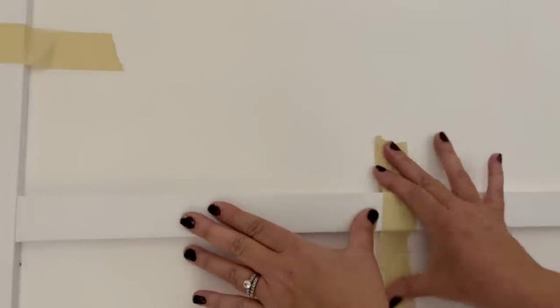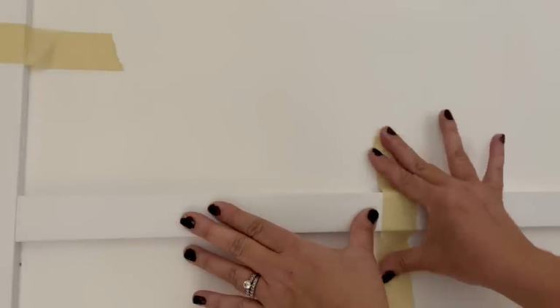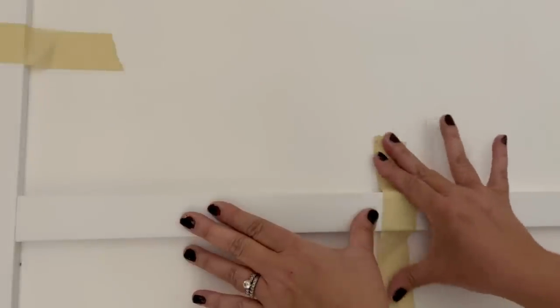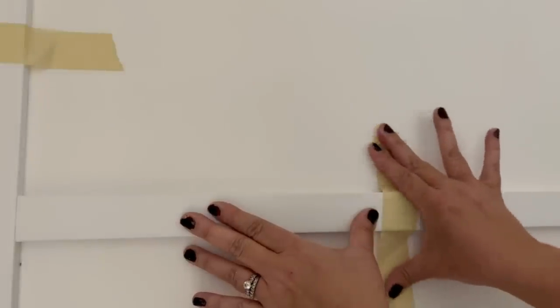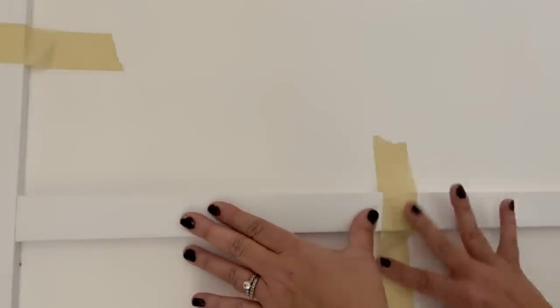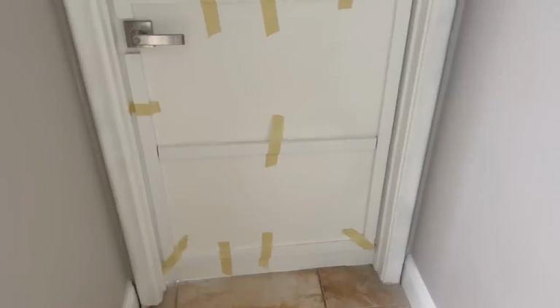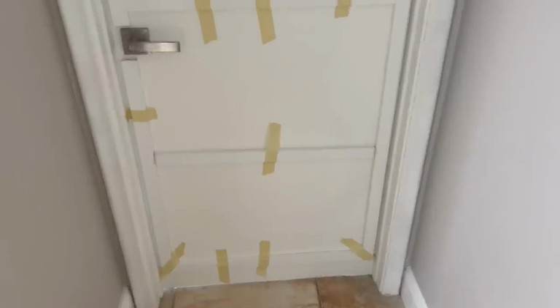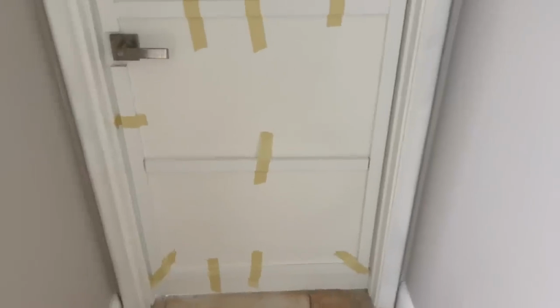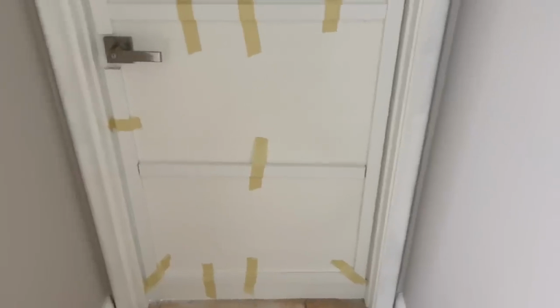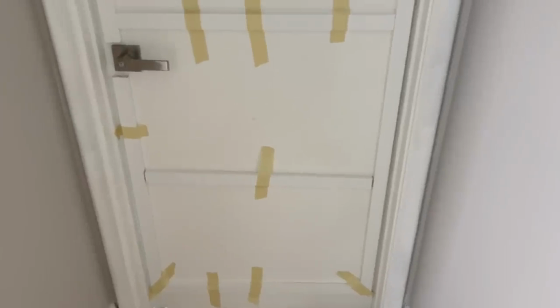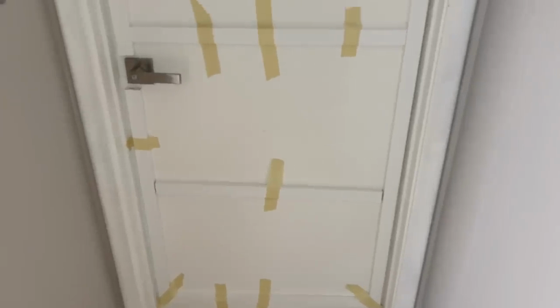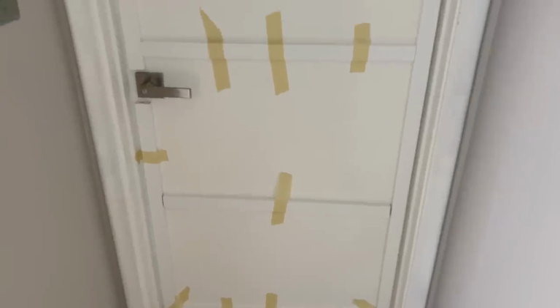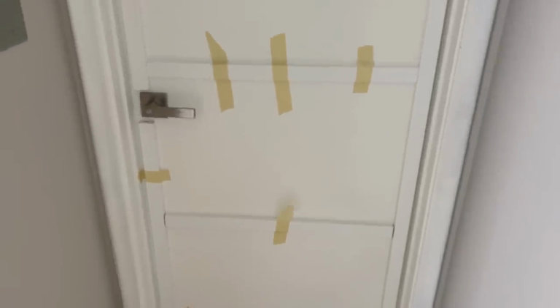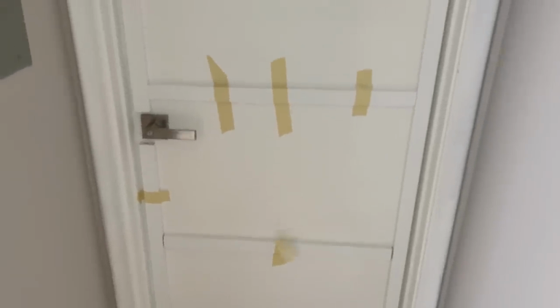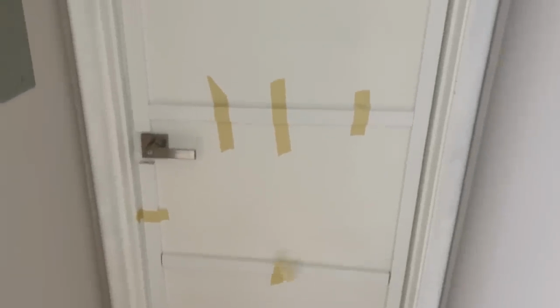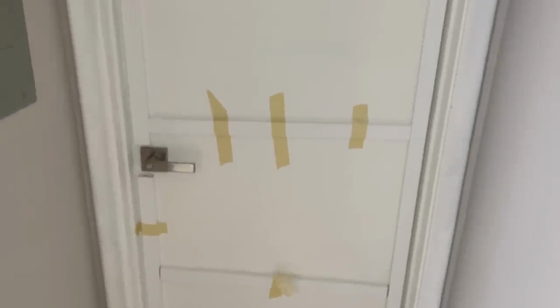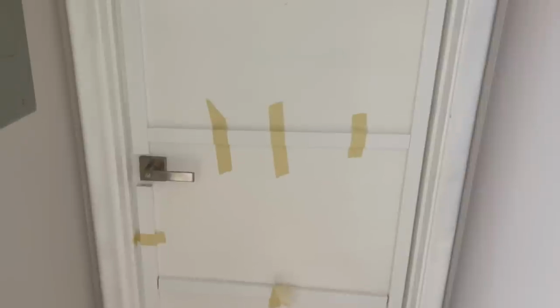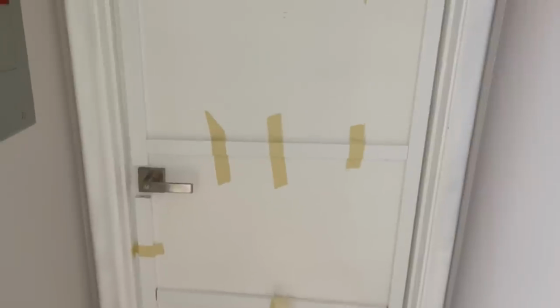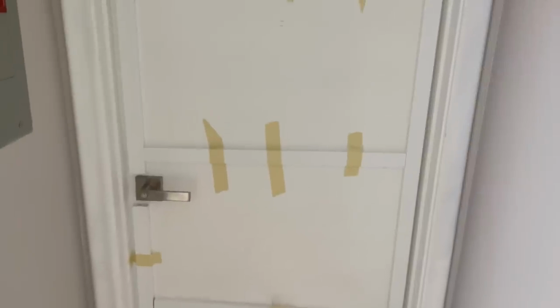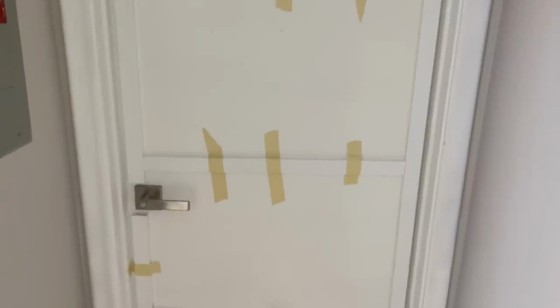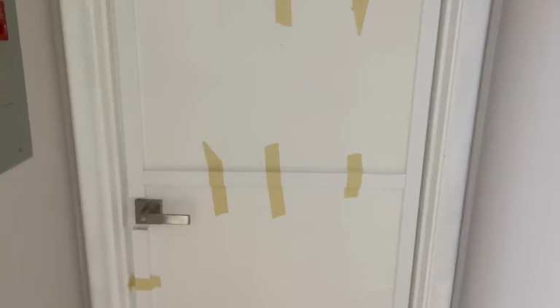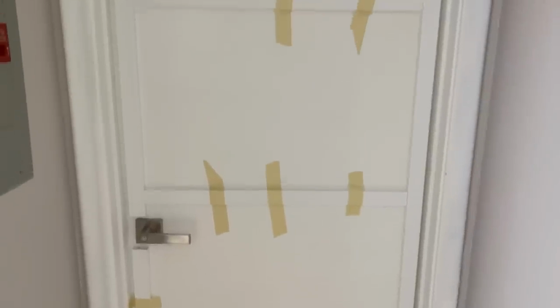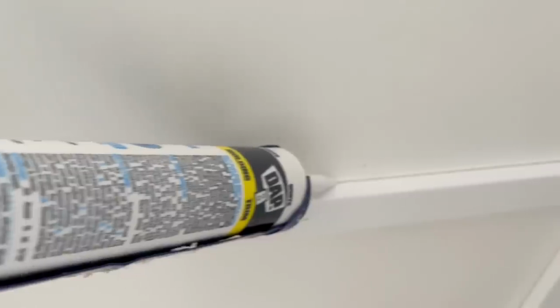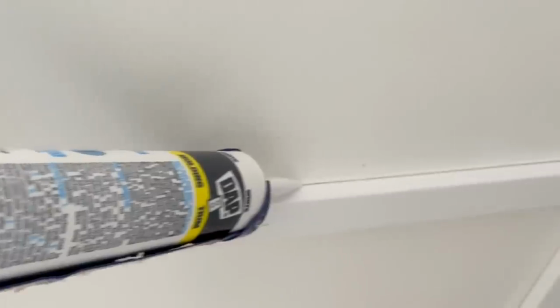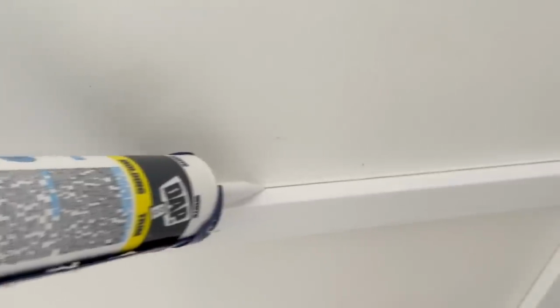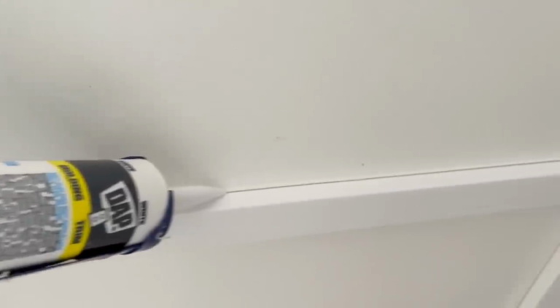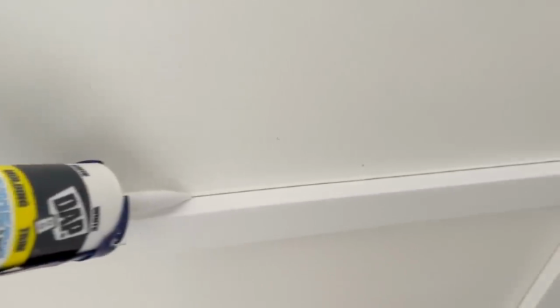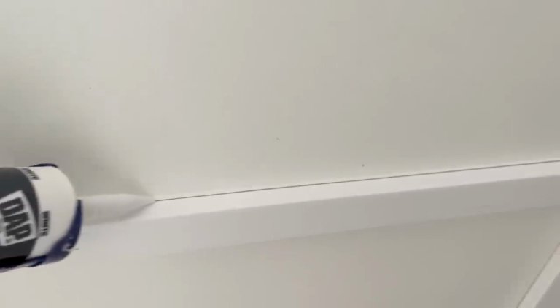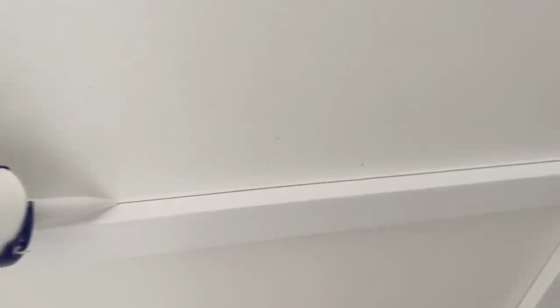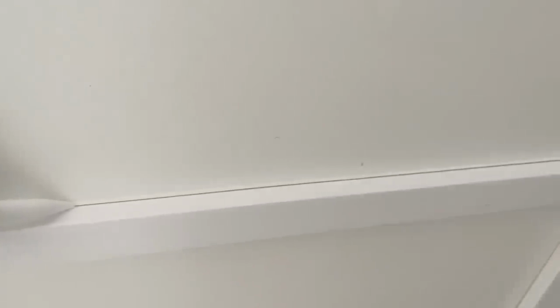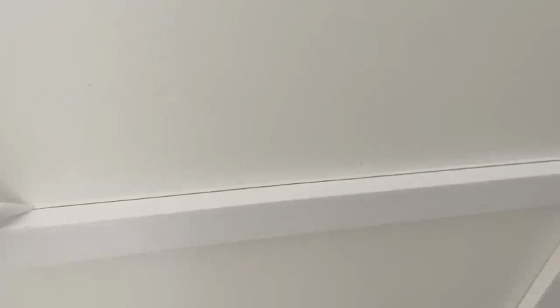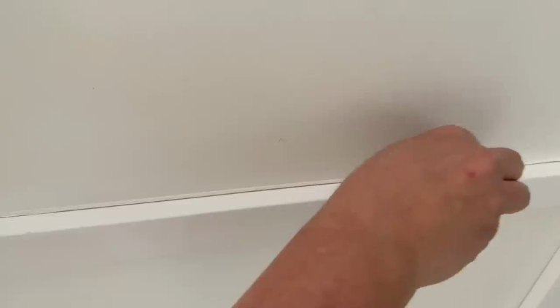I removed the tape and then added a bit of caulking between the trim and the door so that it would have a seamless finish.